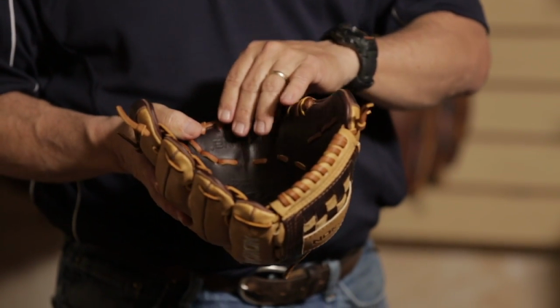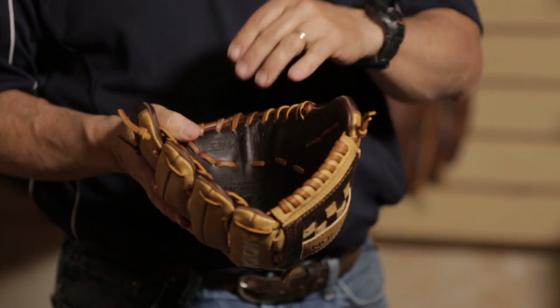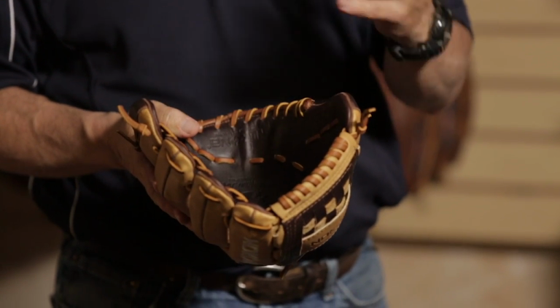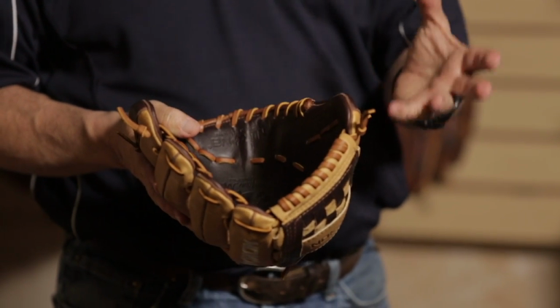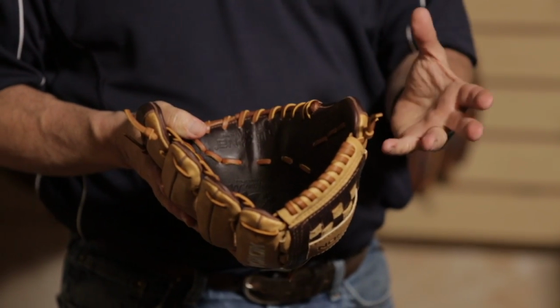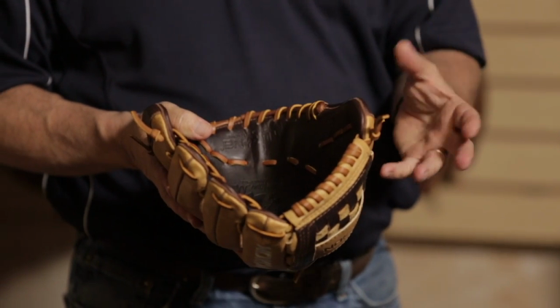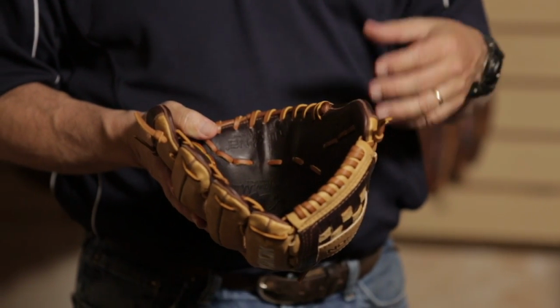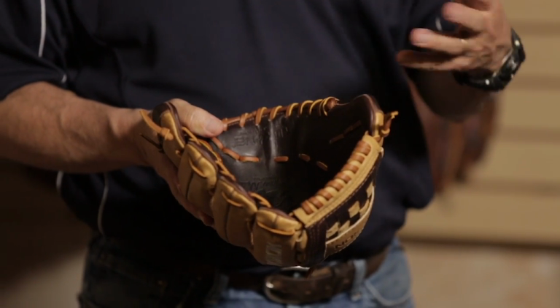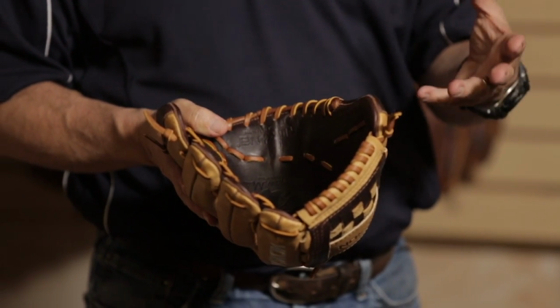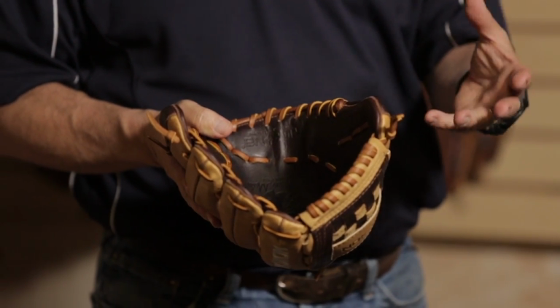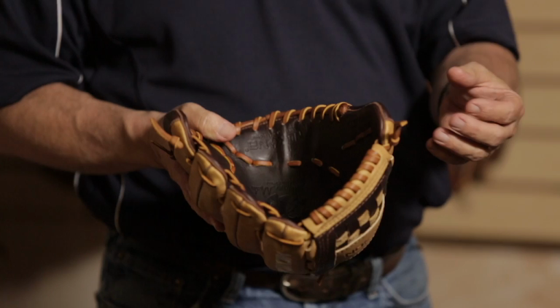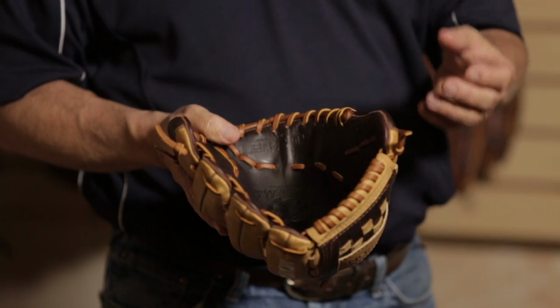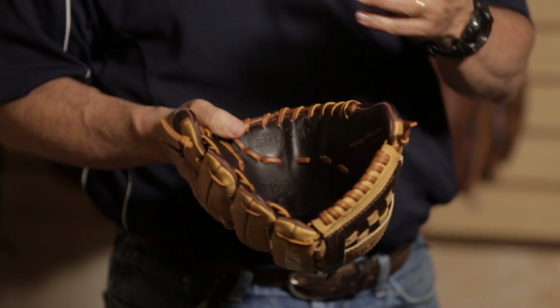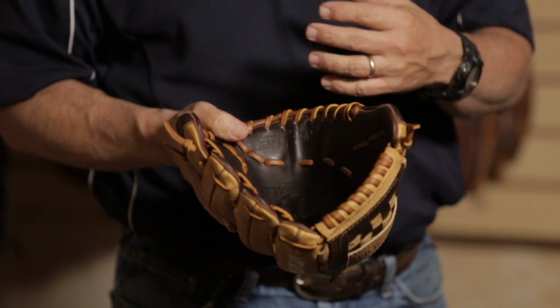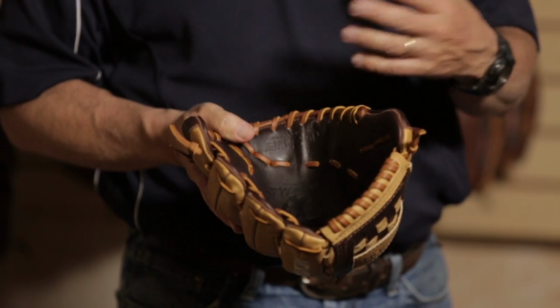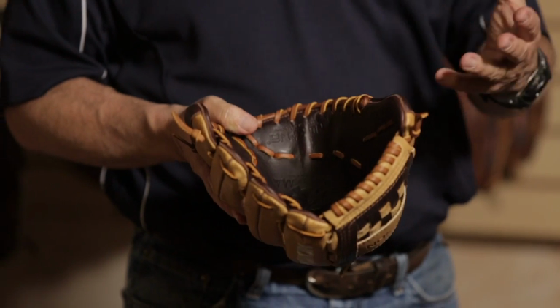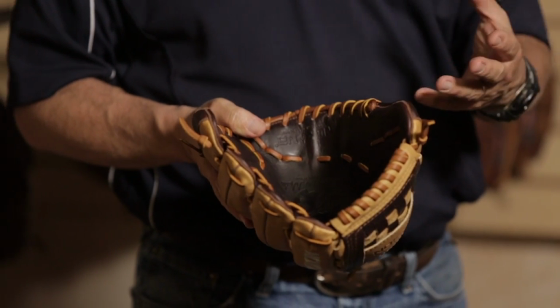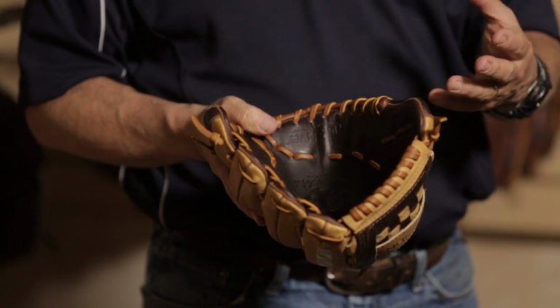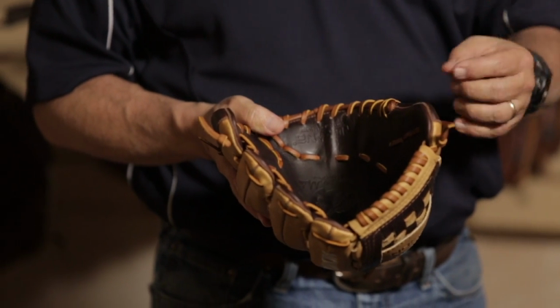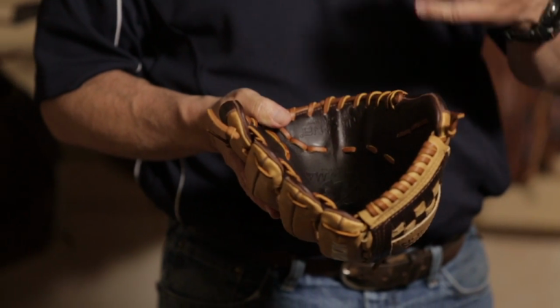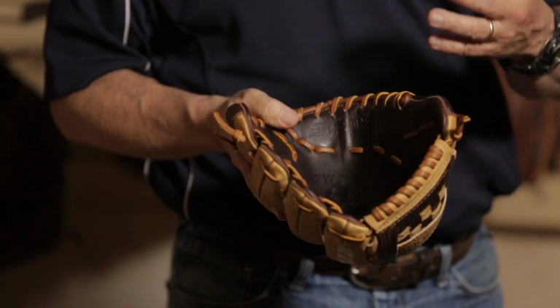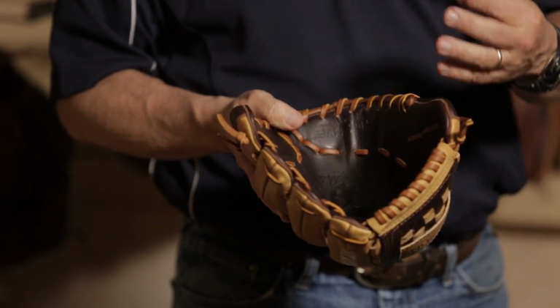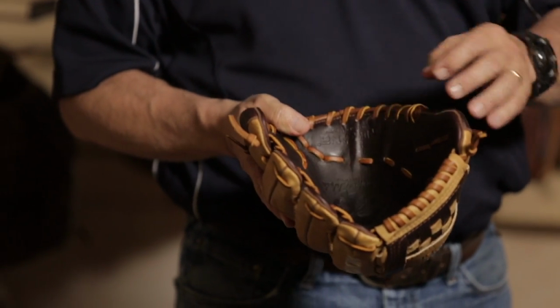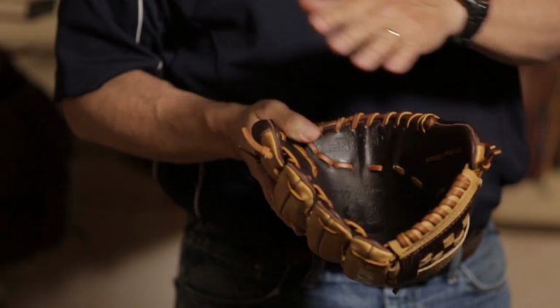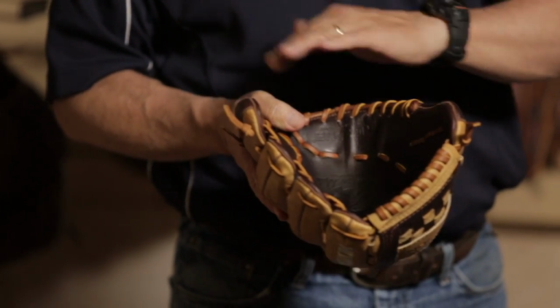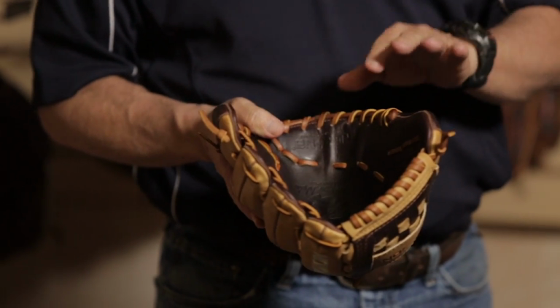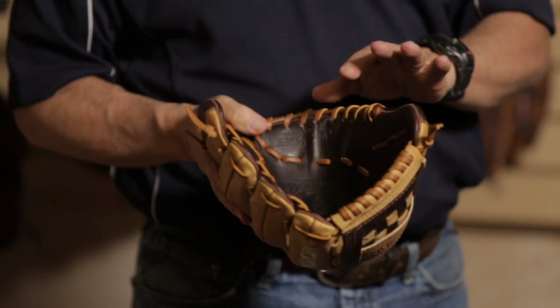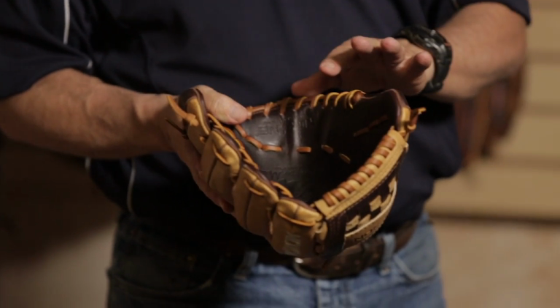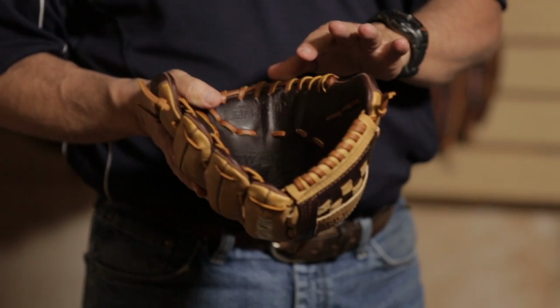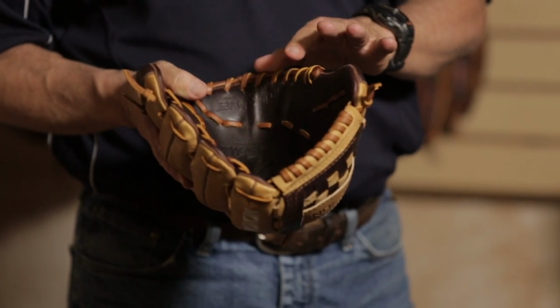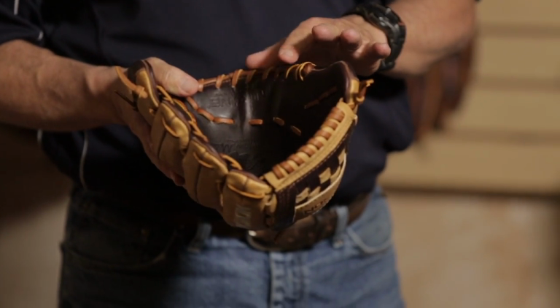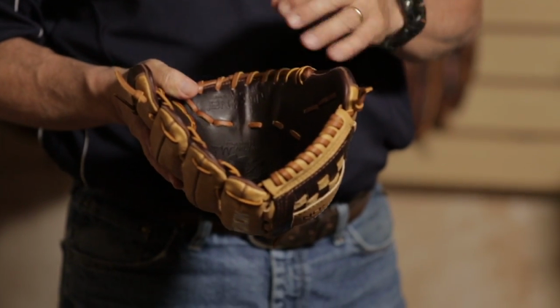It soaks in and then over time evaporates back out, so every two weeks or so you just take it and rub a little bit more back on there.